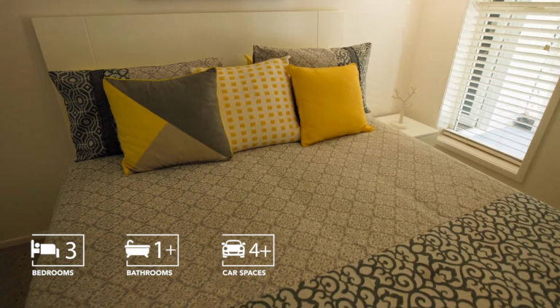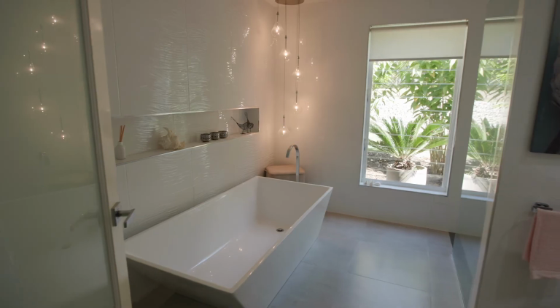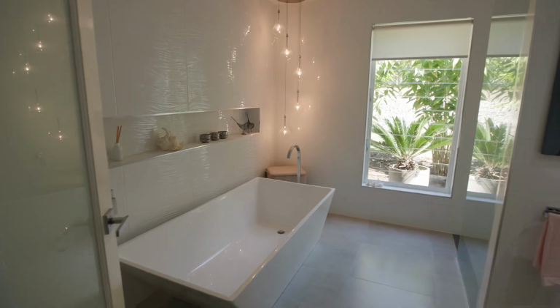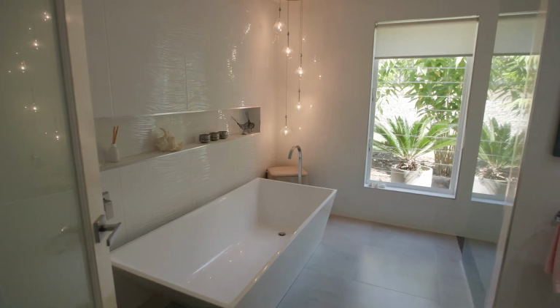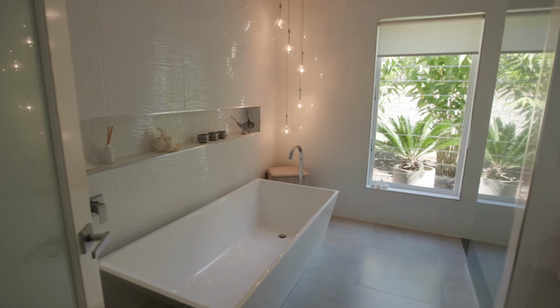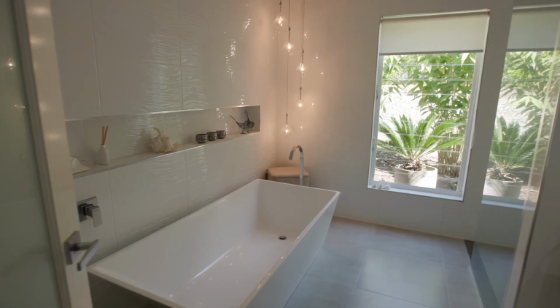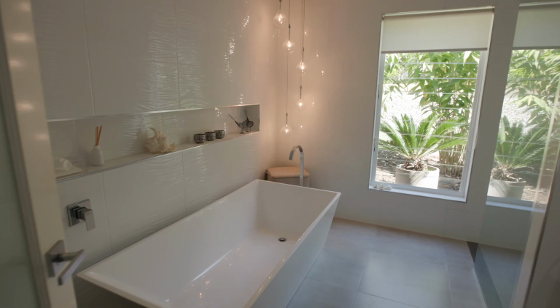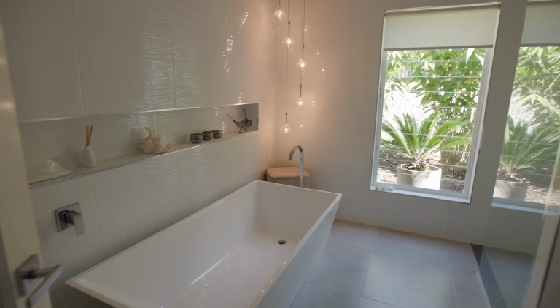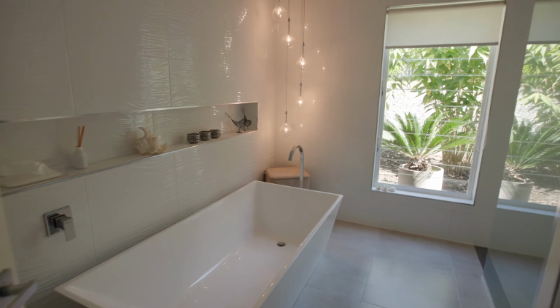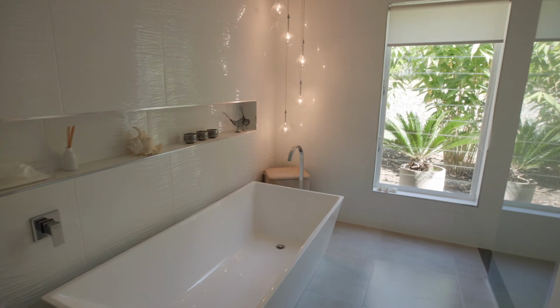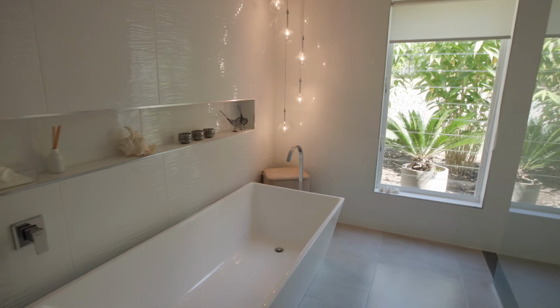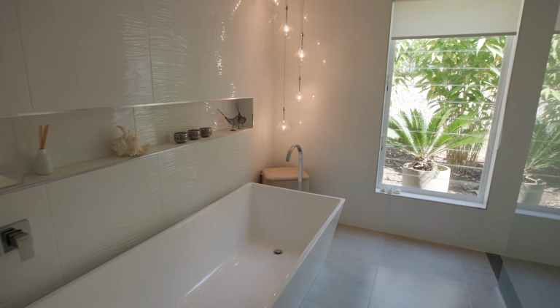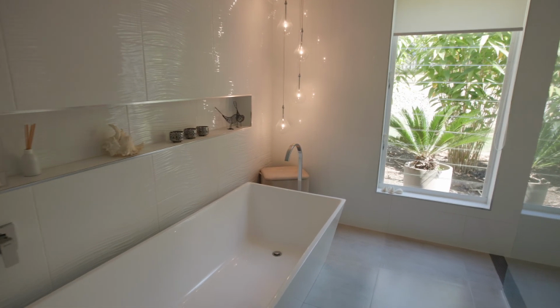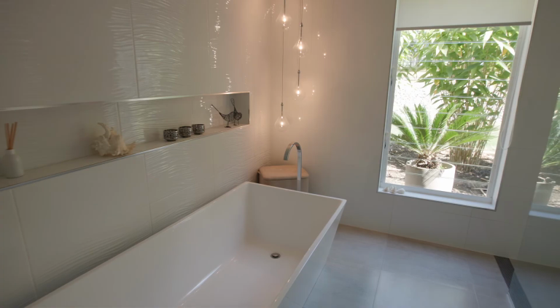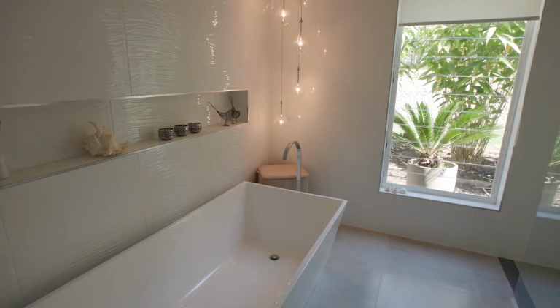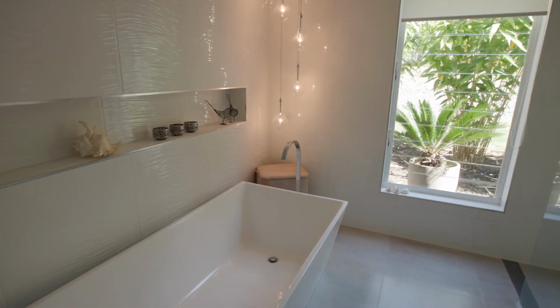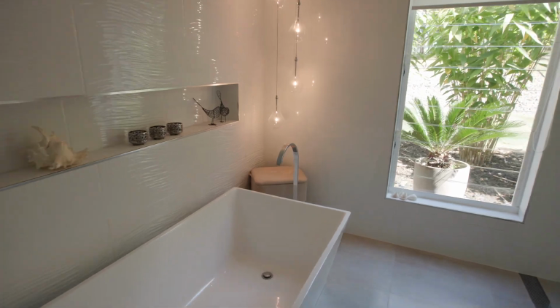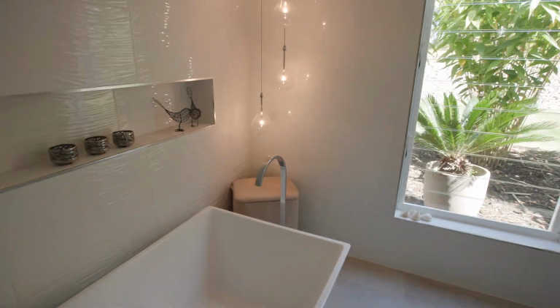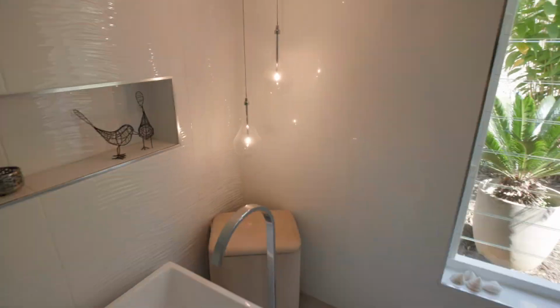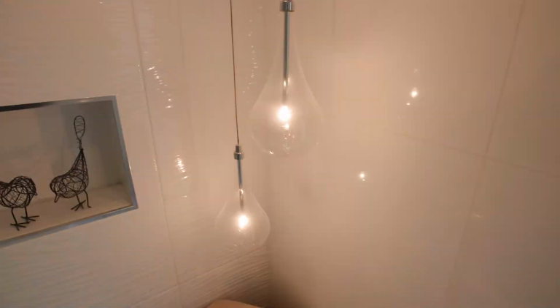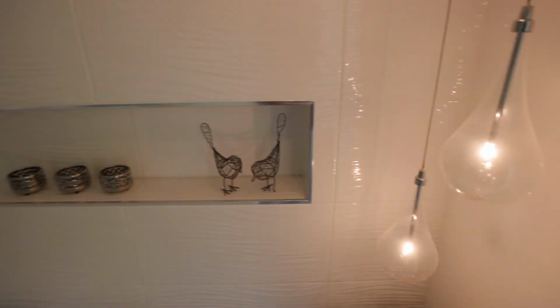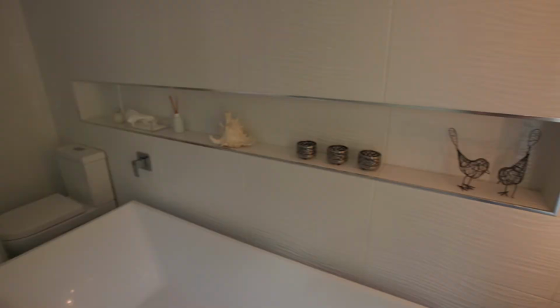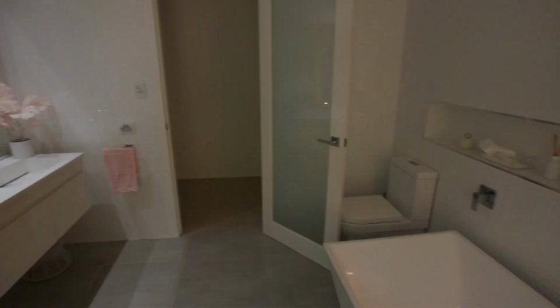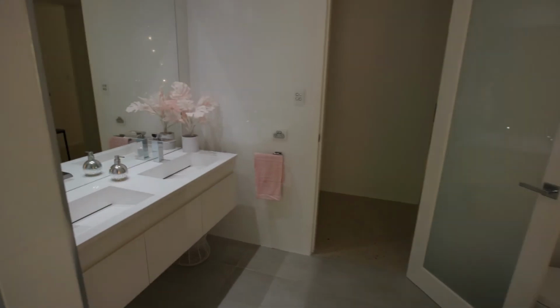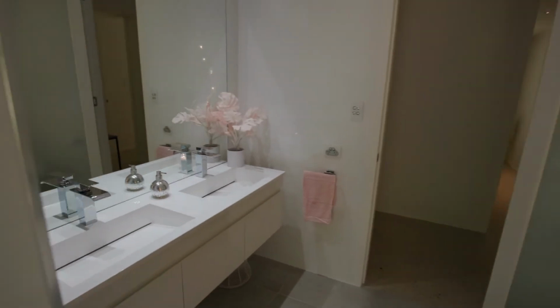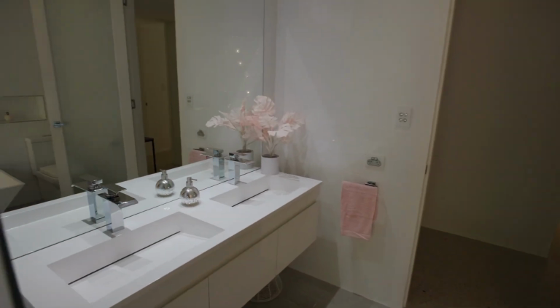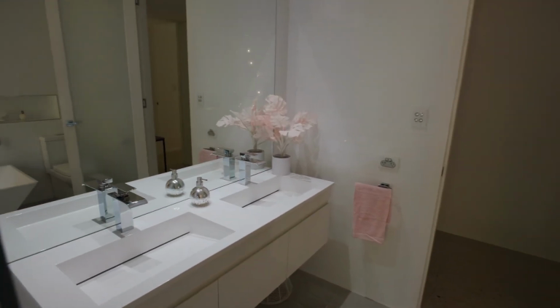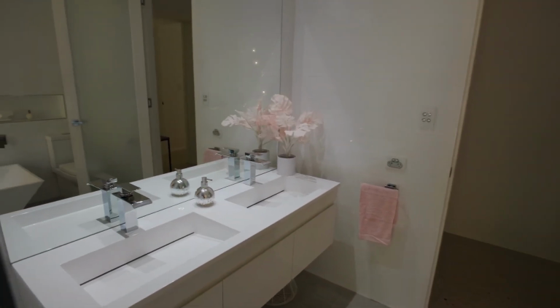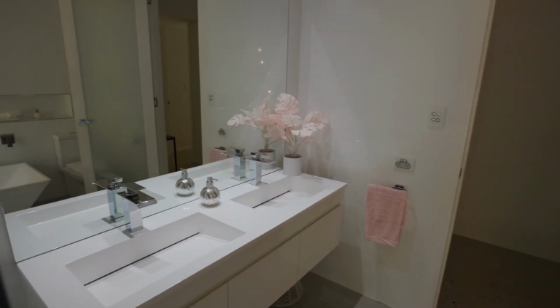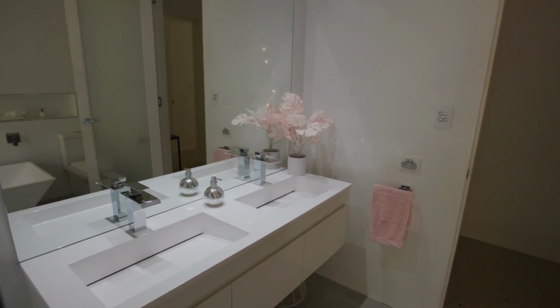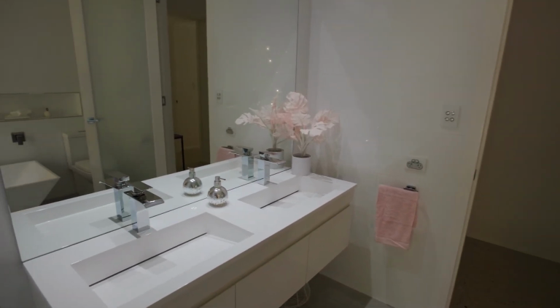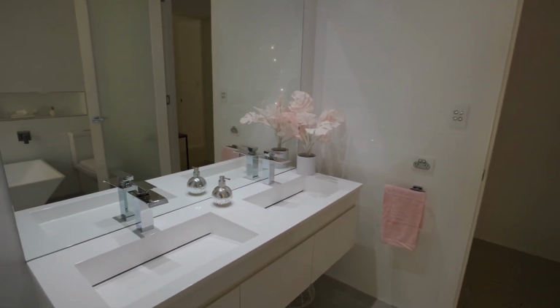The stylish bathroom reminds you of a five star hotel. It's light, it's bright and it's beautiful.